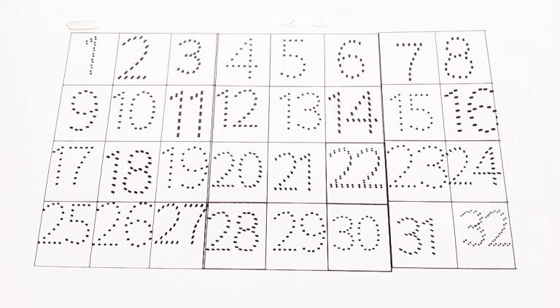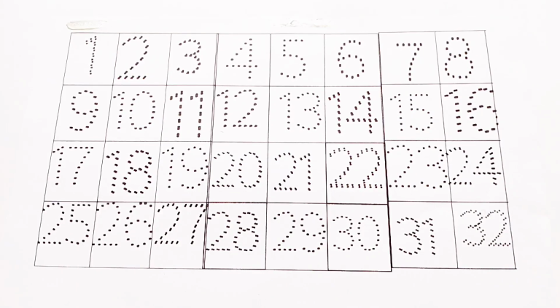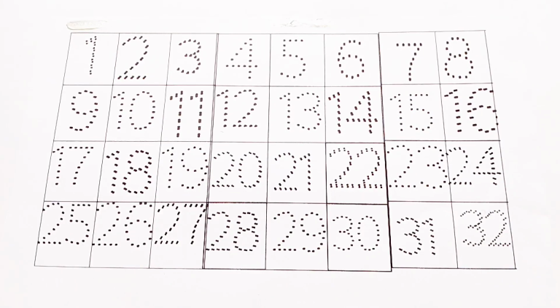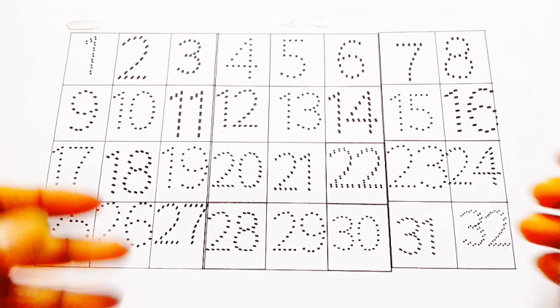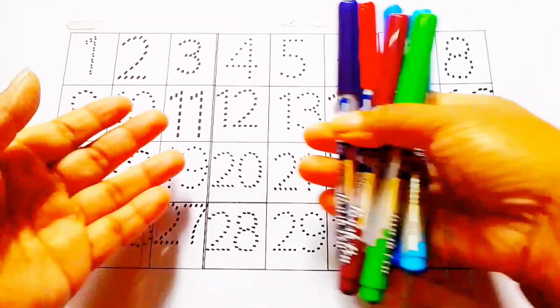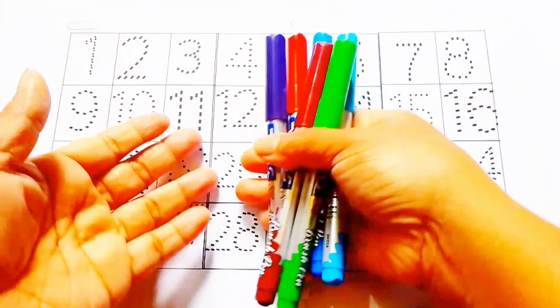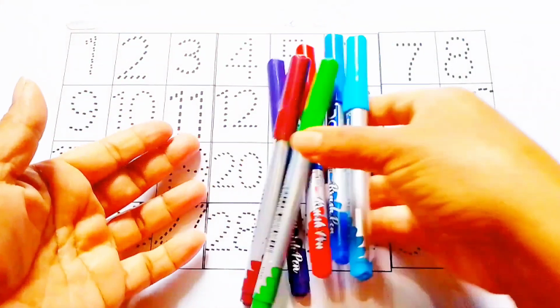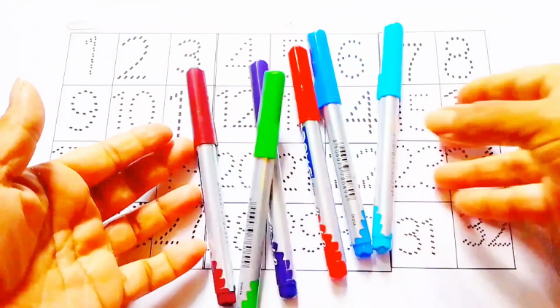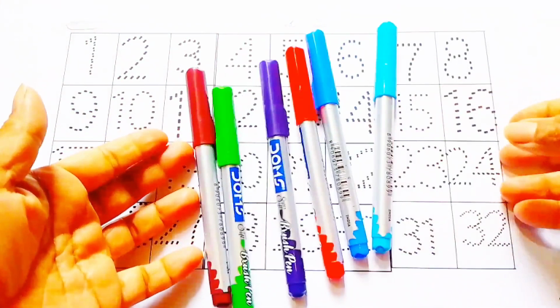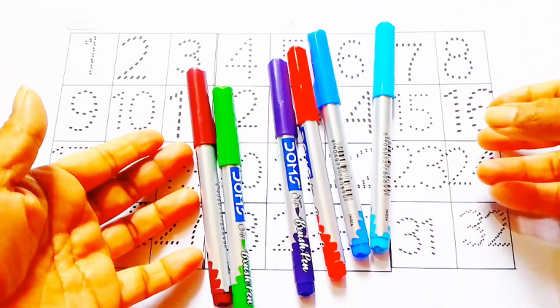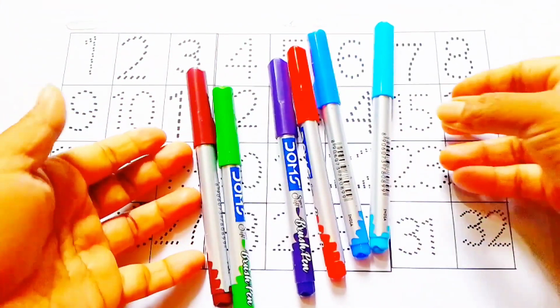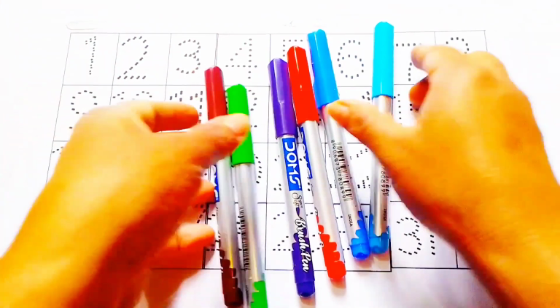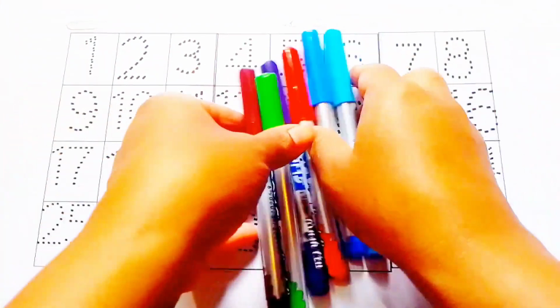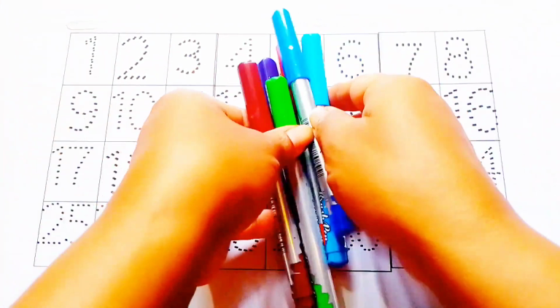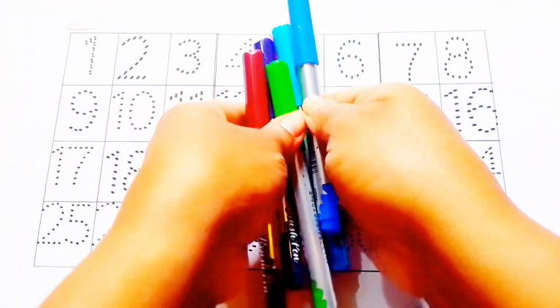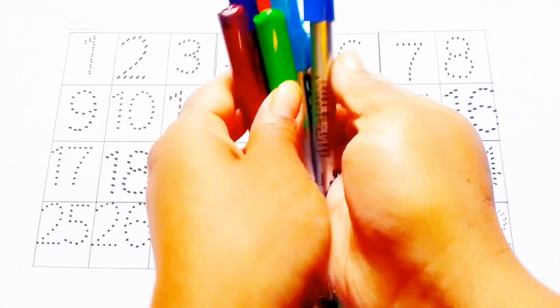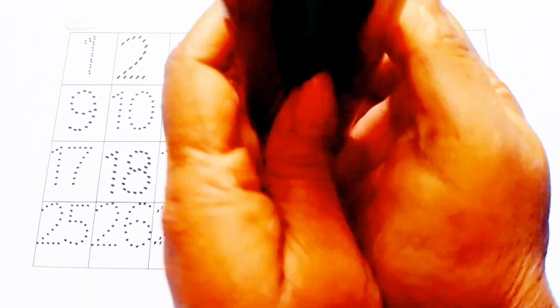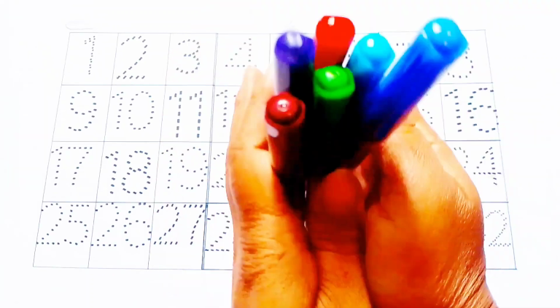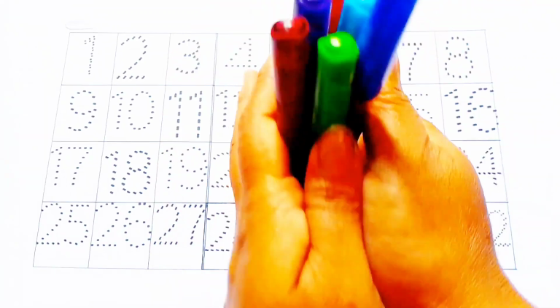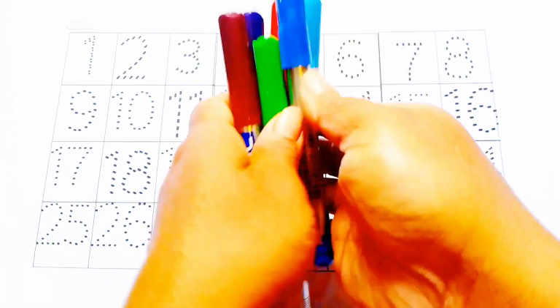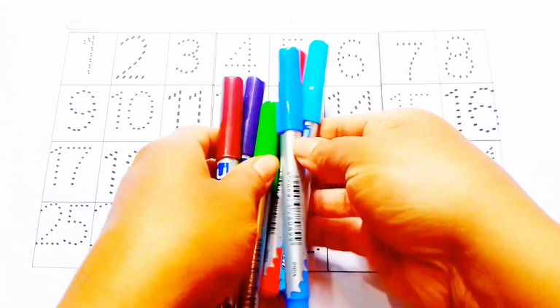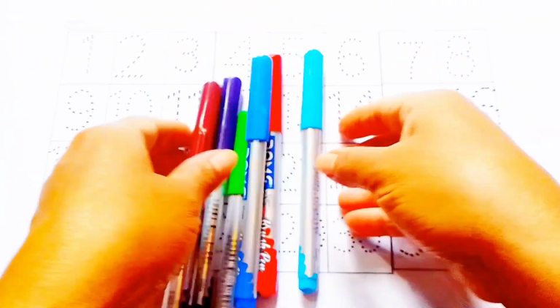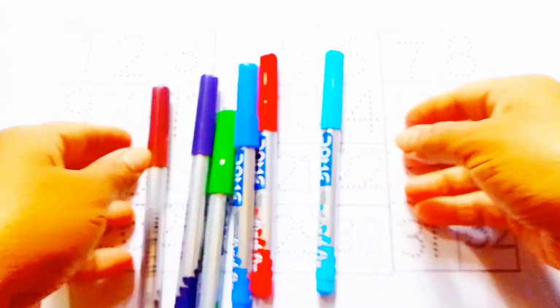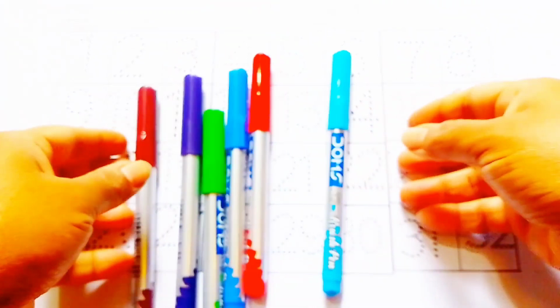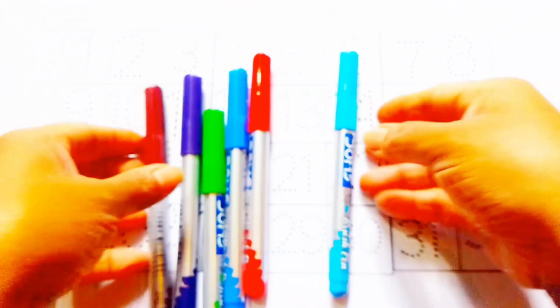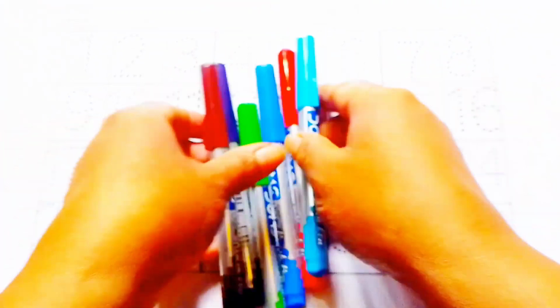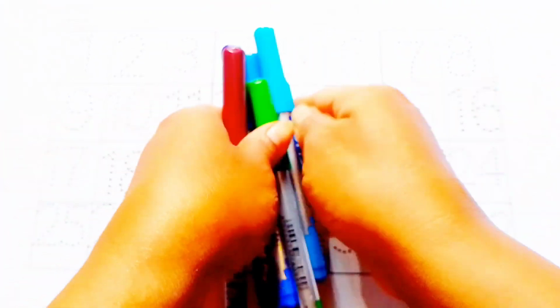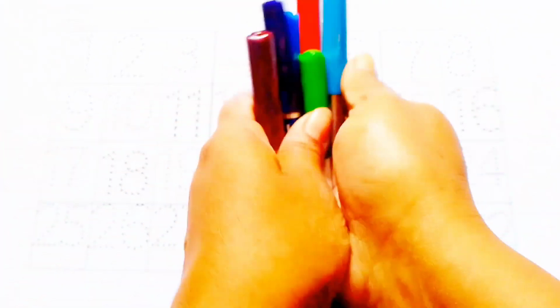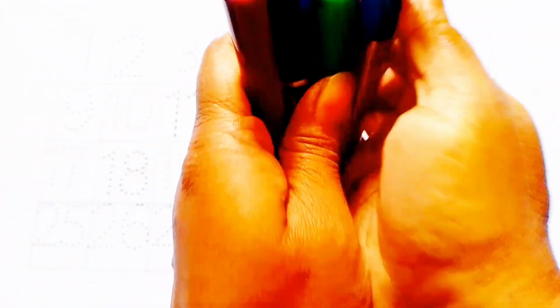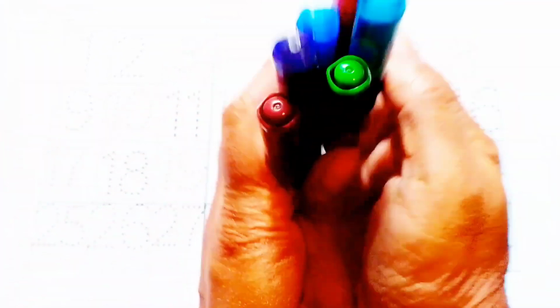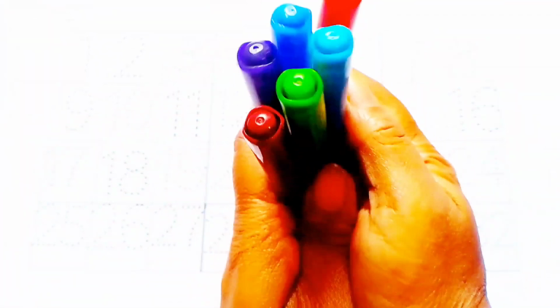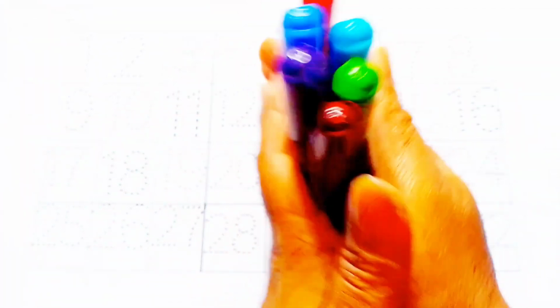Hello, welcome to our channel. Today we are learning counting numbers.